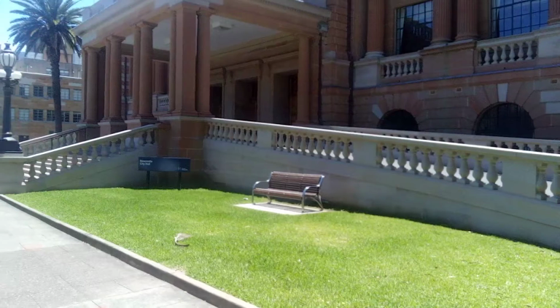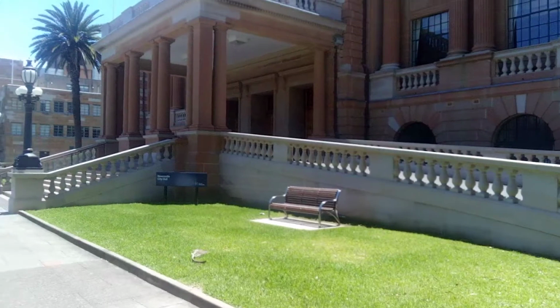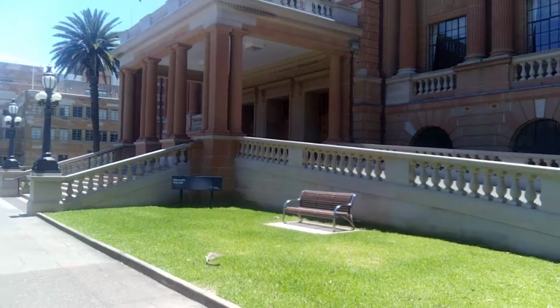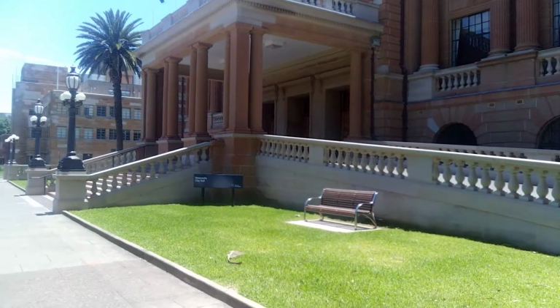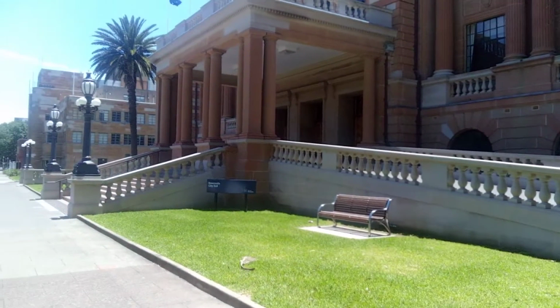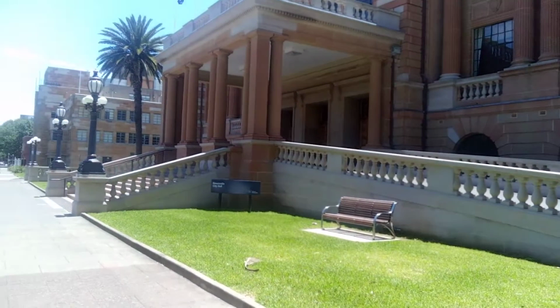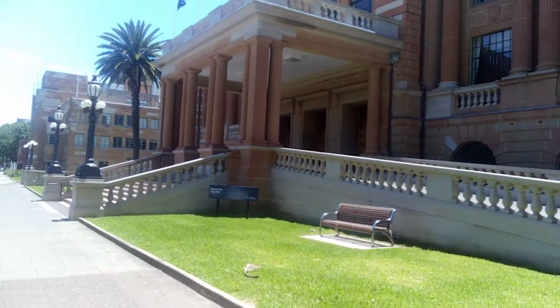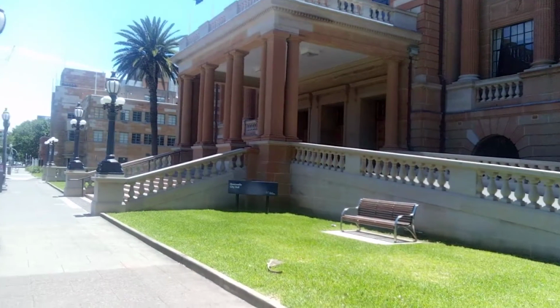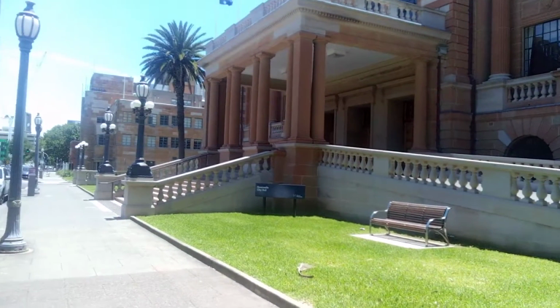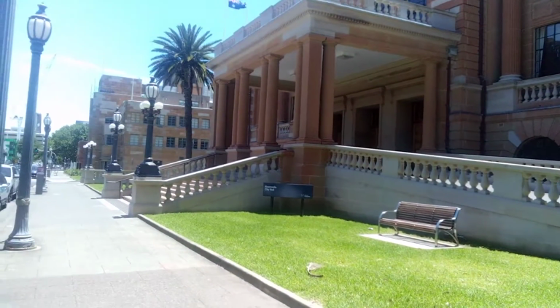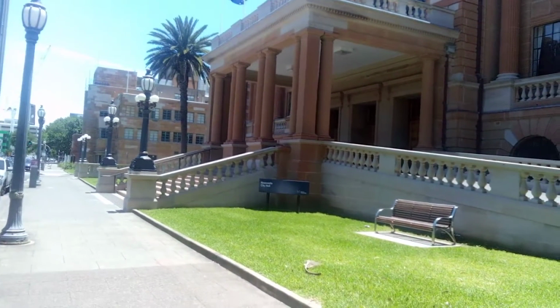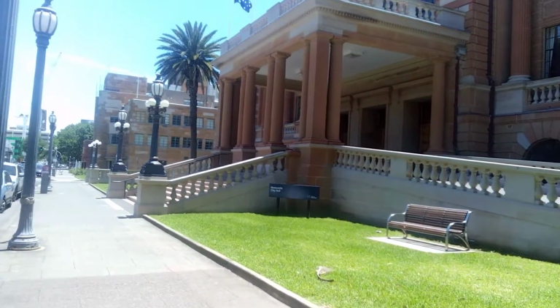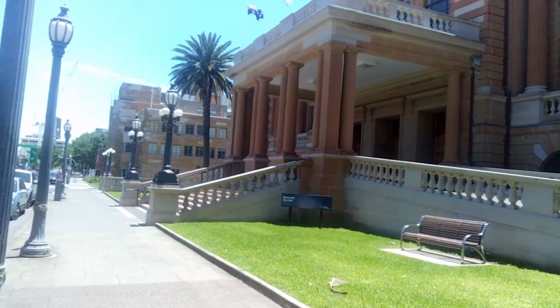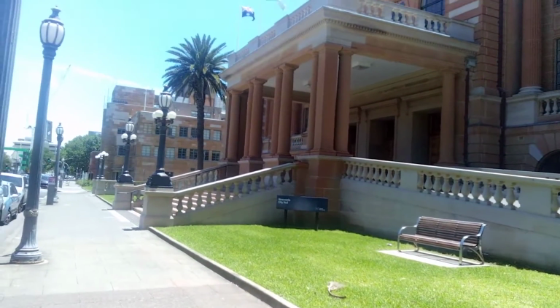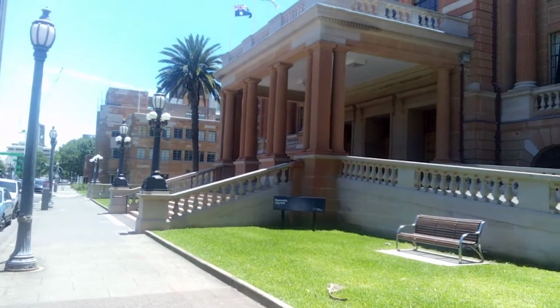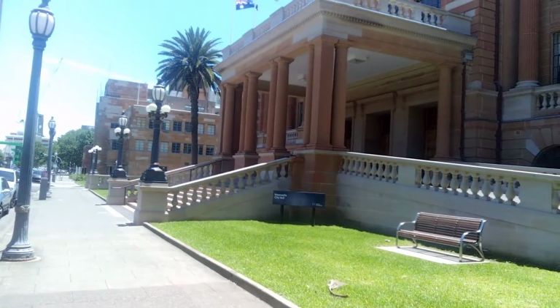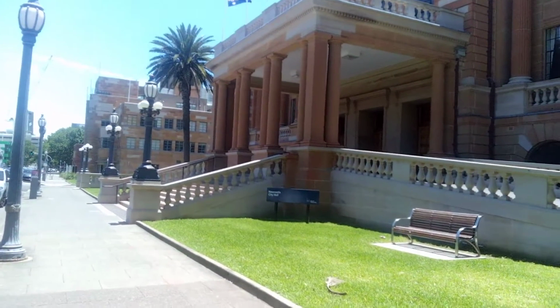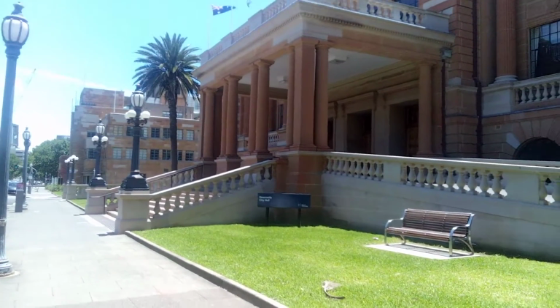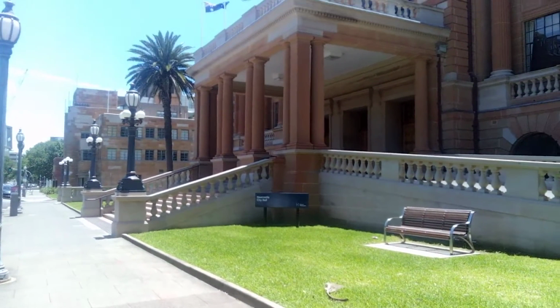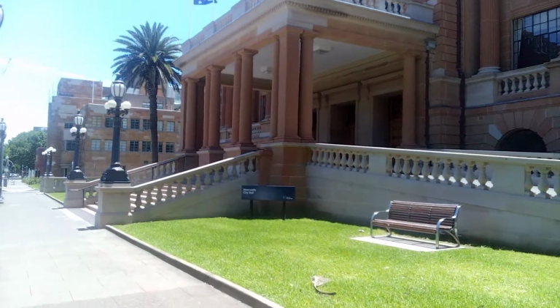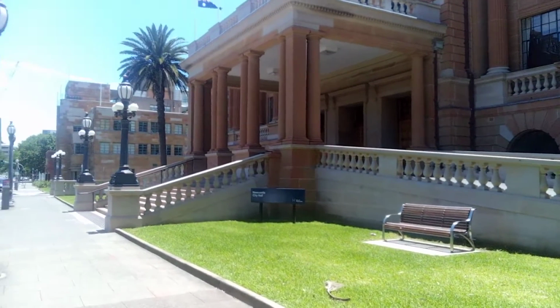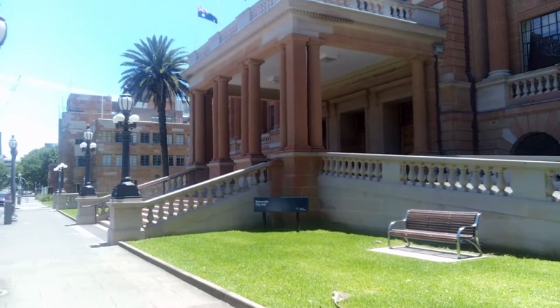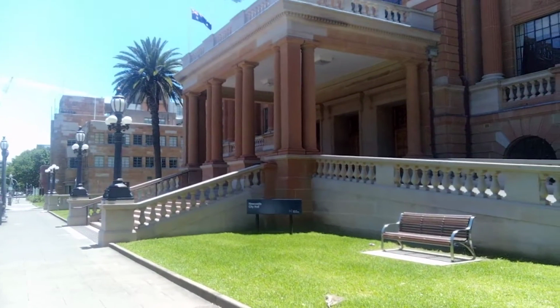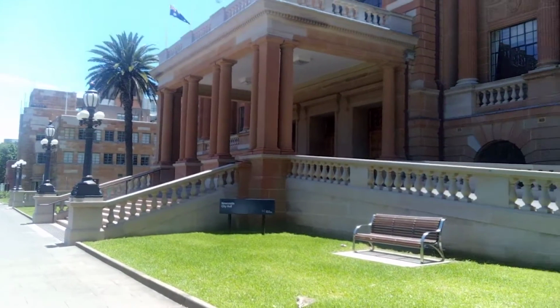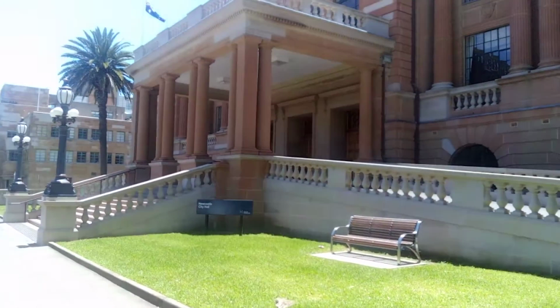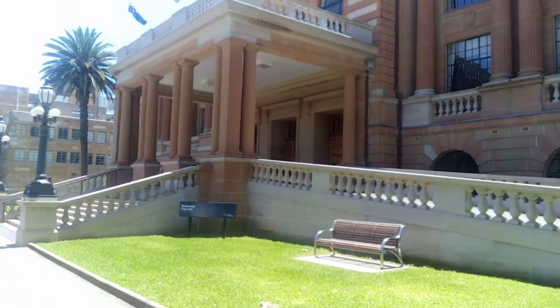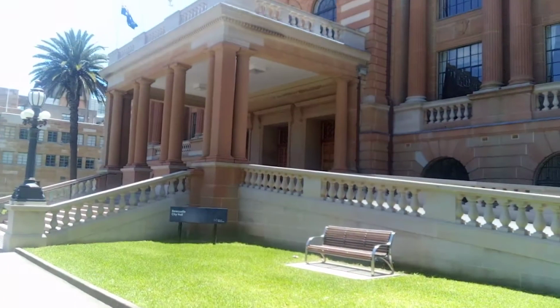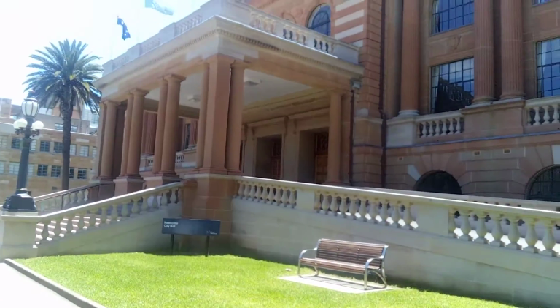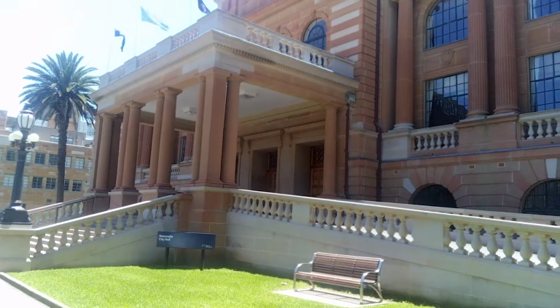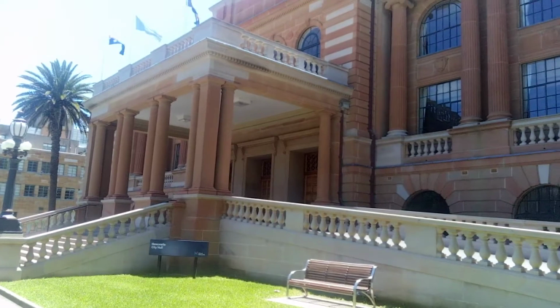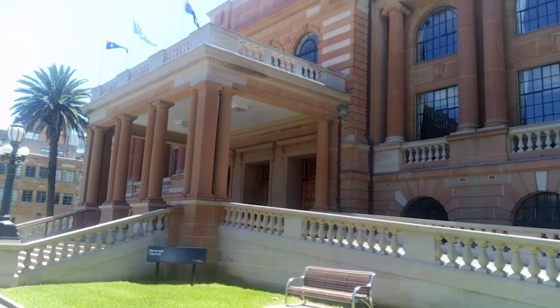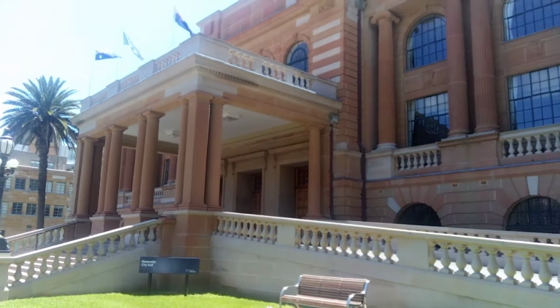We're outside Newcastle City Hall, City of Newcastle. Beautiful old sandstone building.